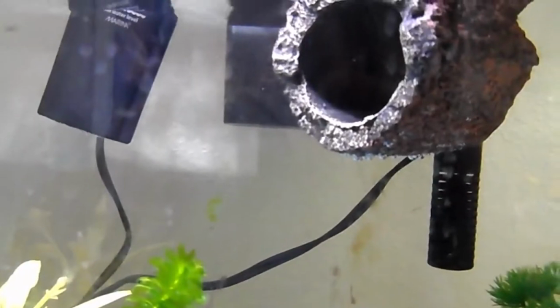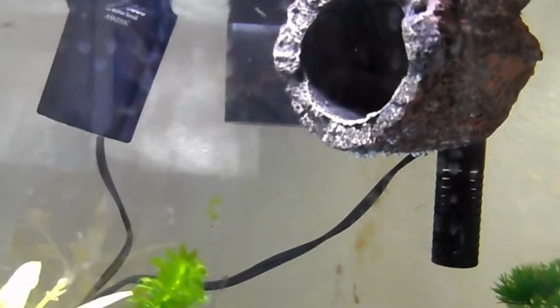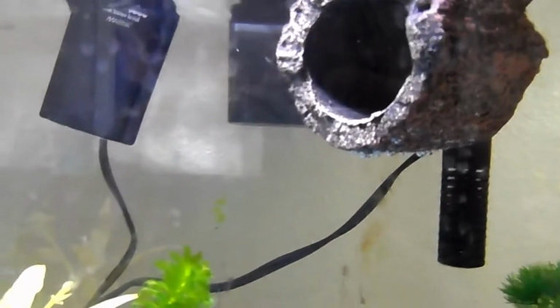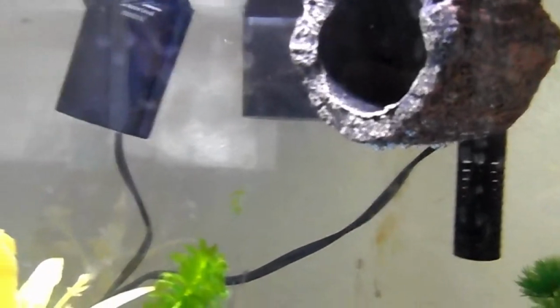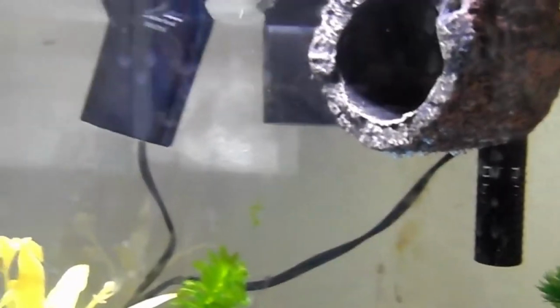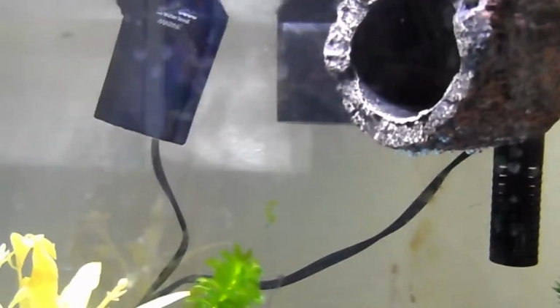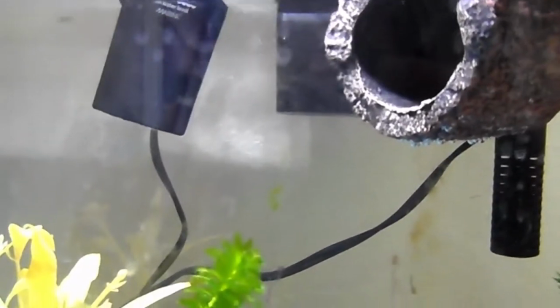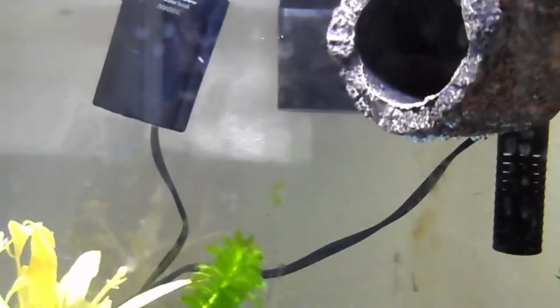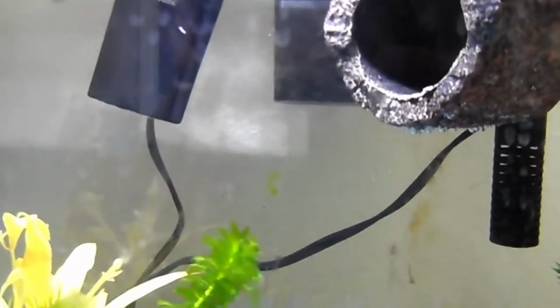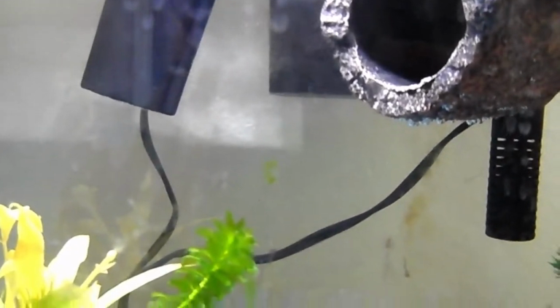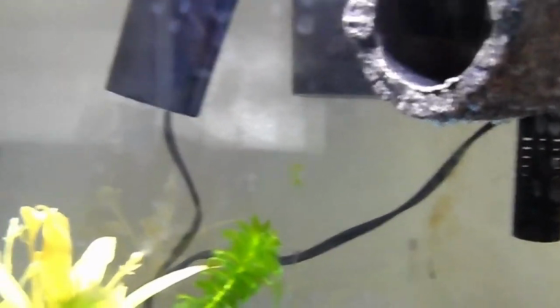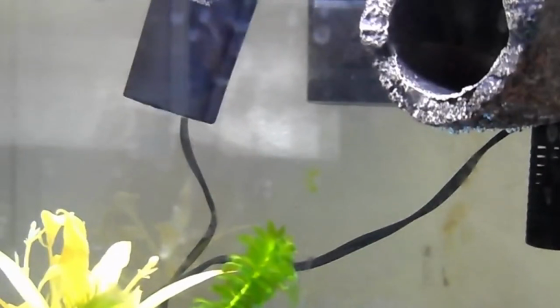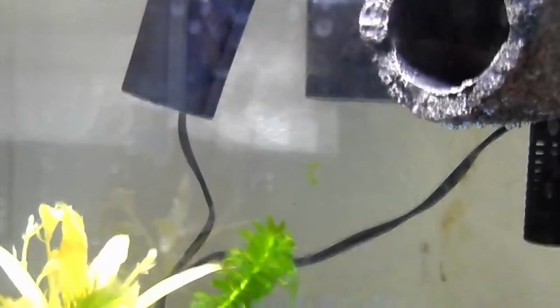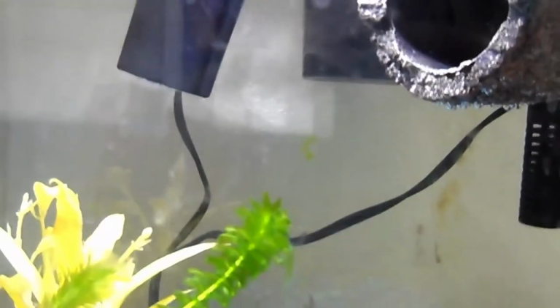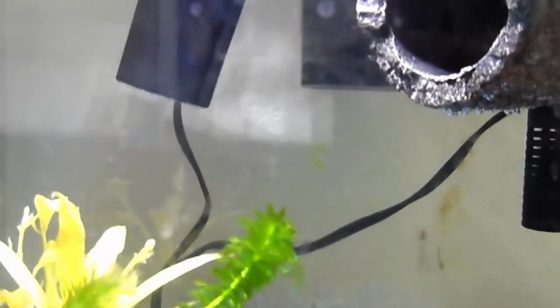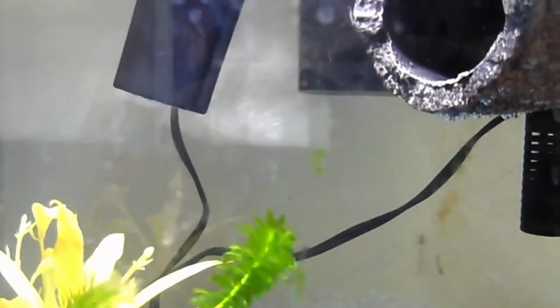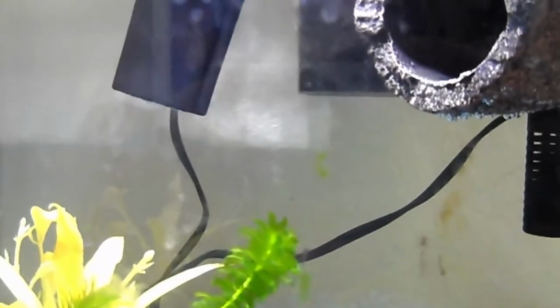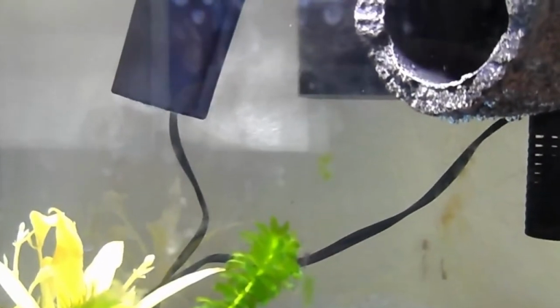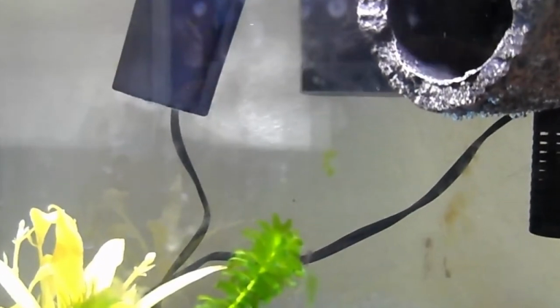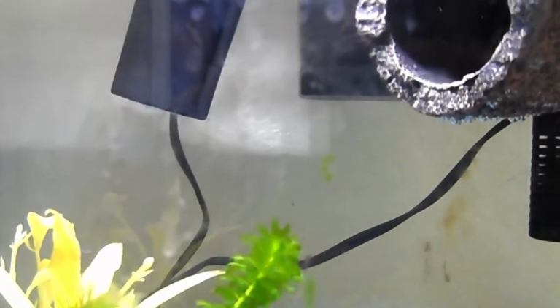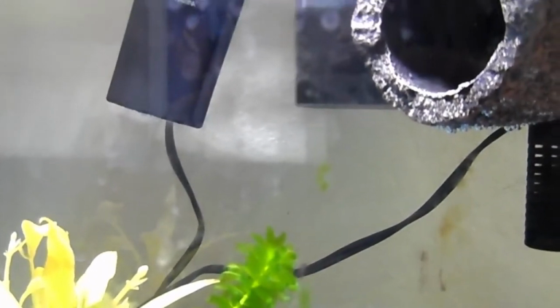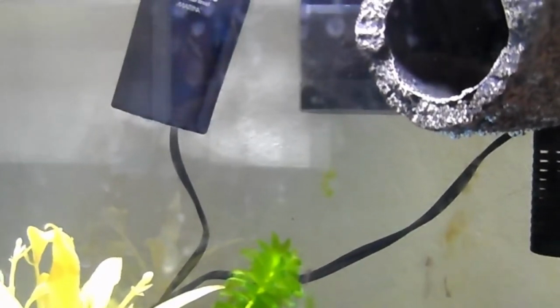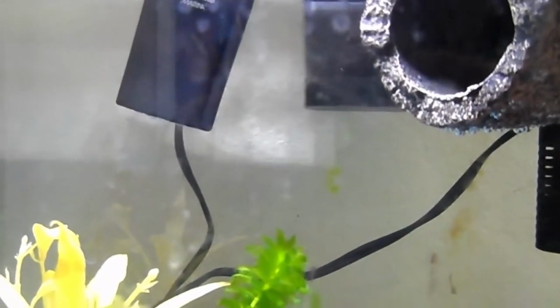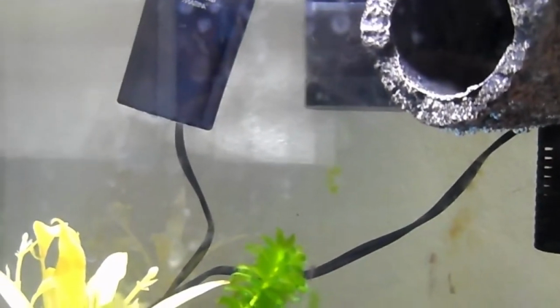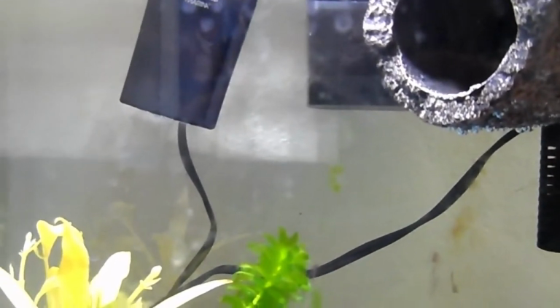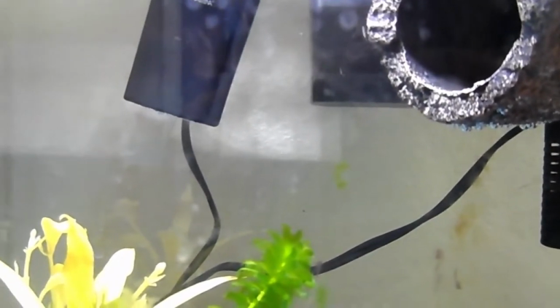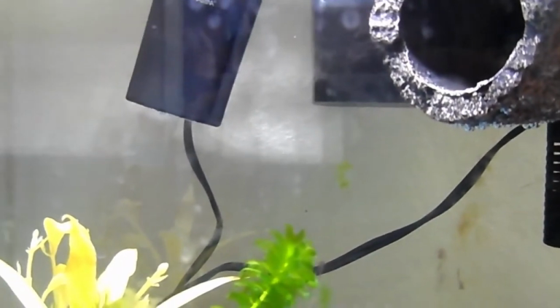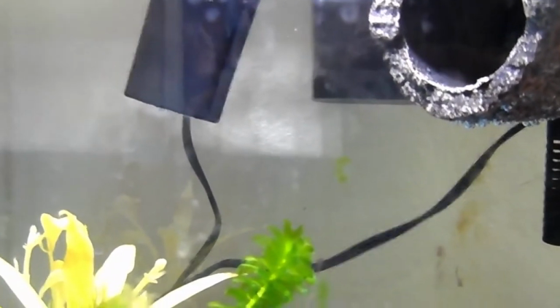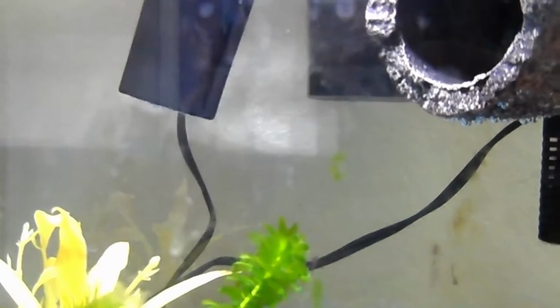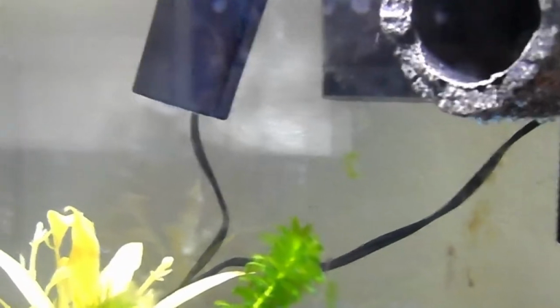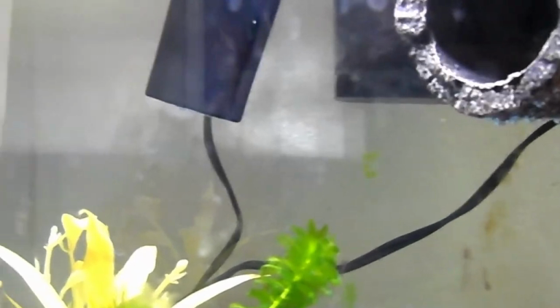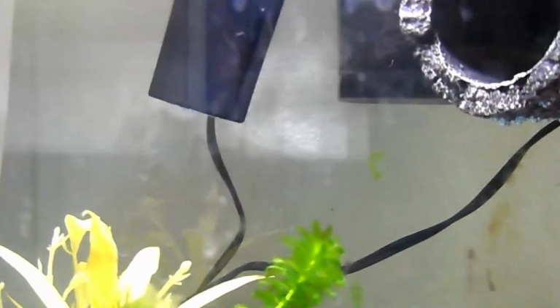Hi guys, it's Ashpaws. Welcome back to another video. Today I'm going to show you our new fish and guinea pig setups.